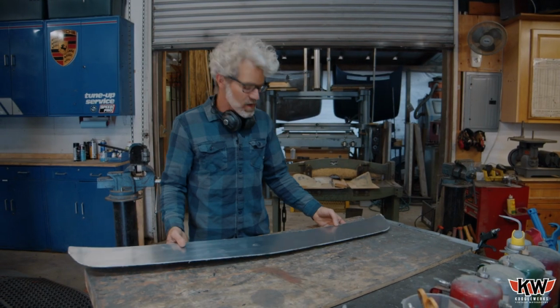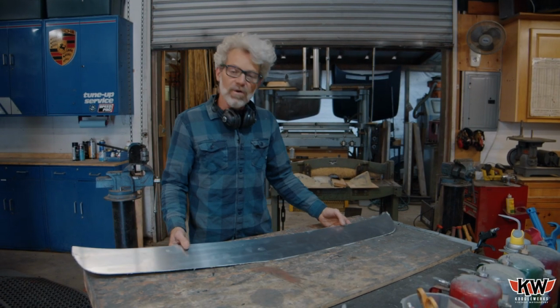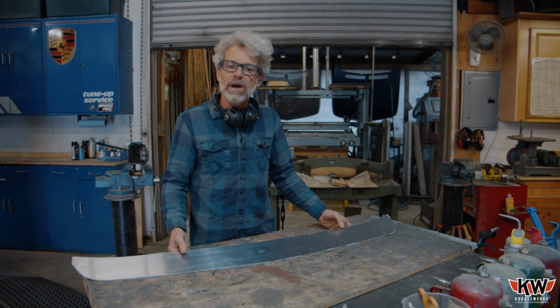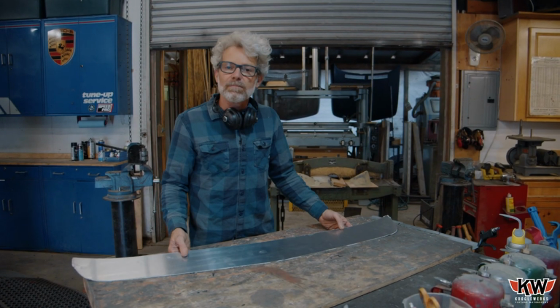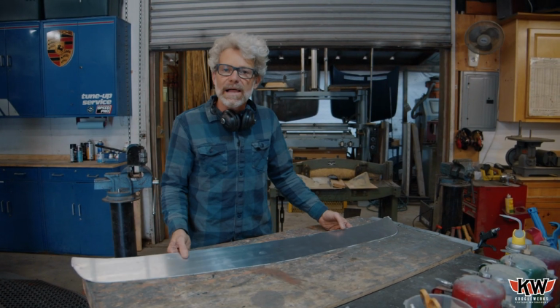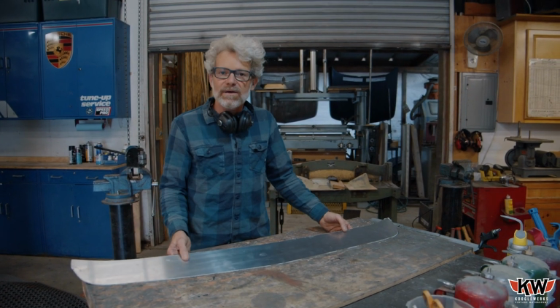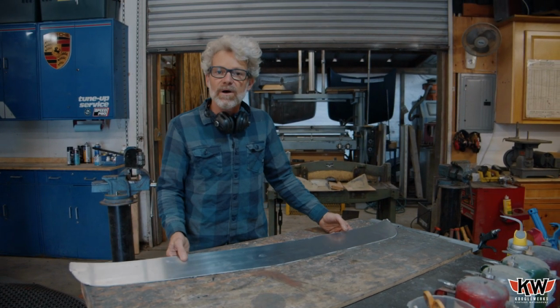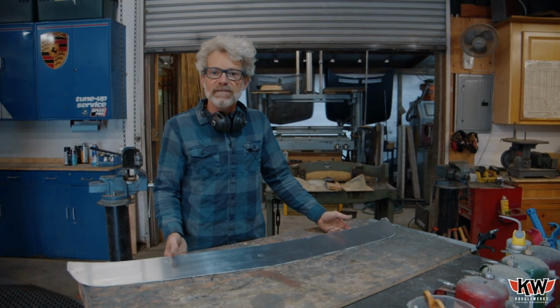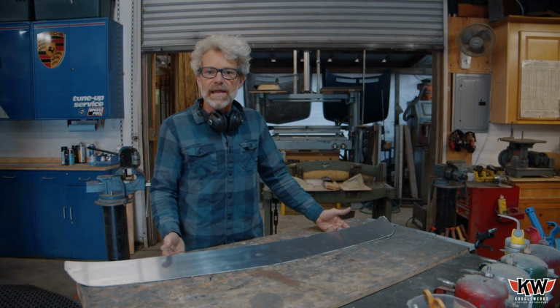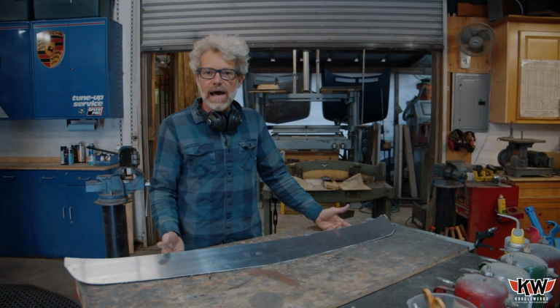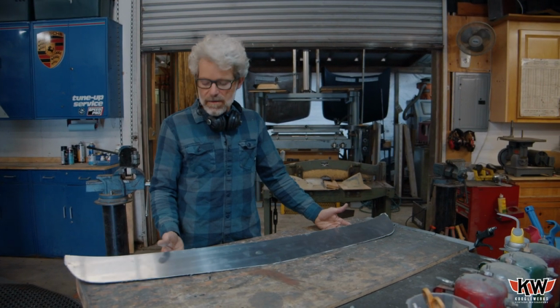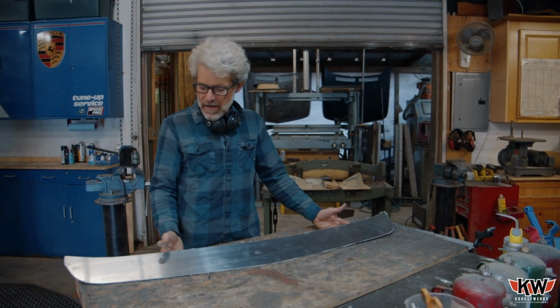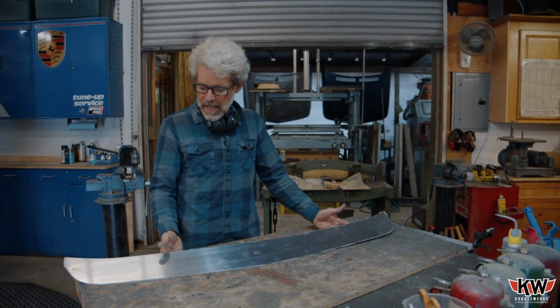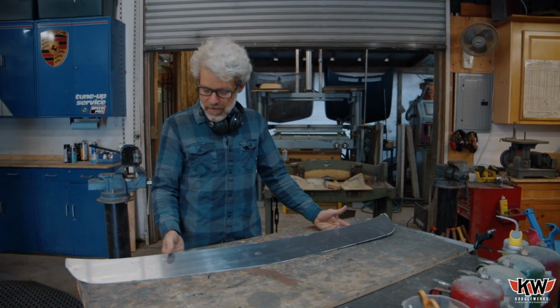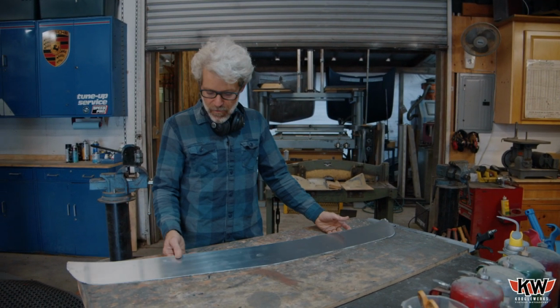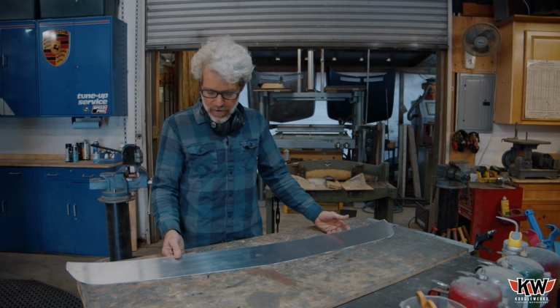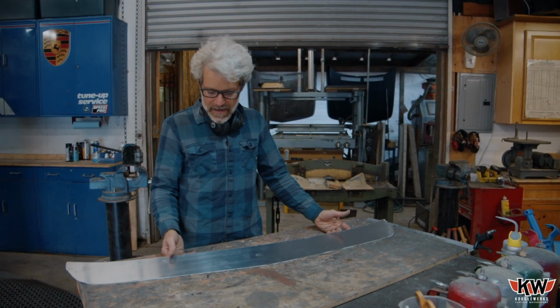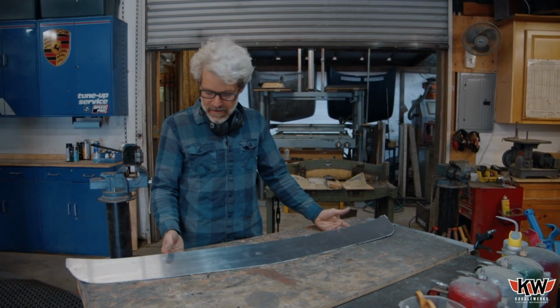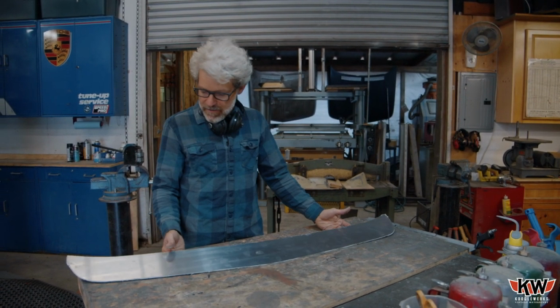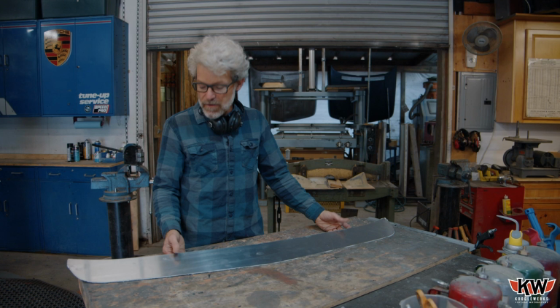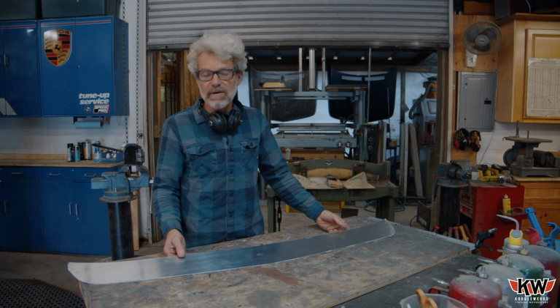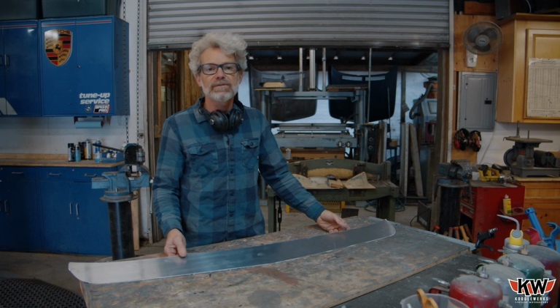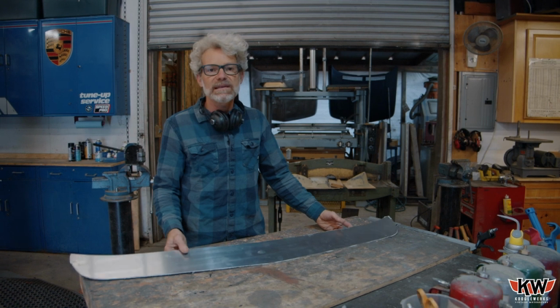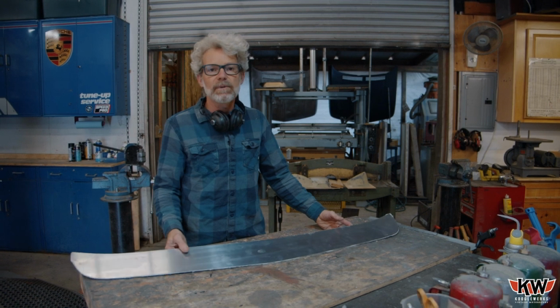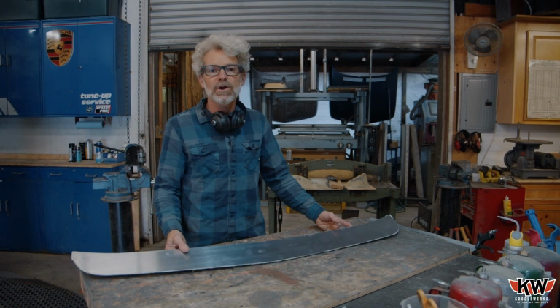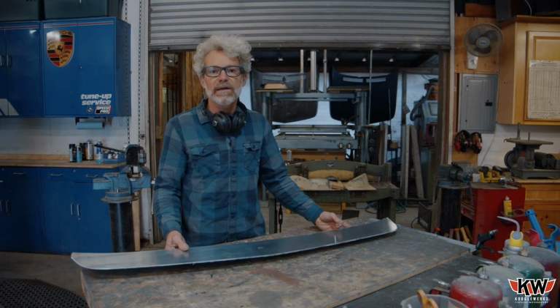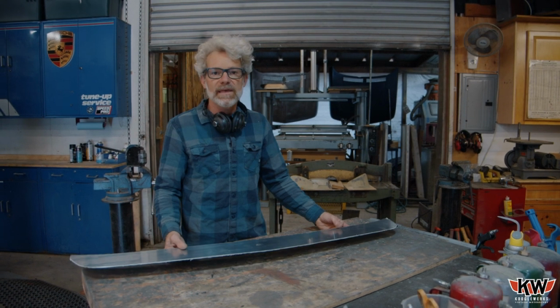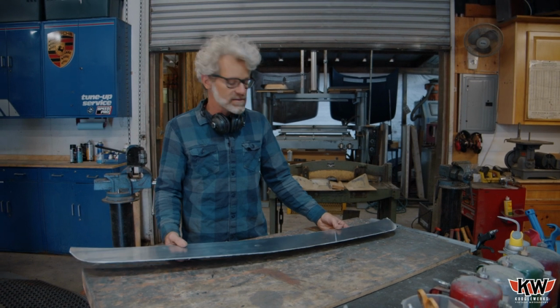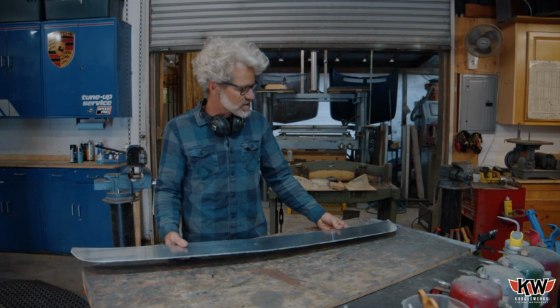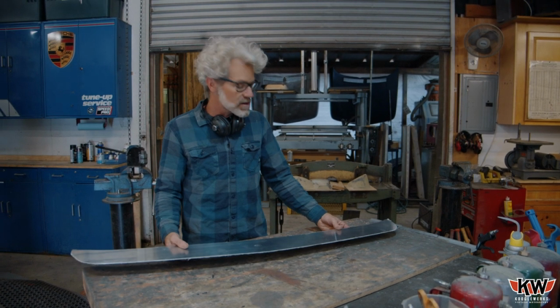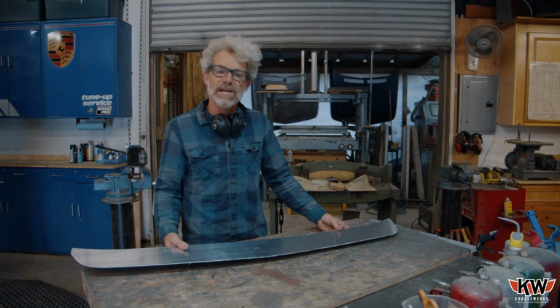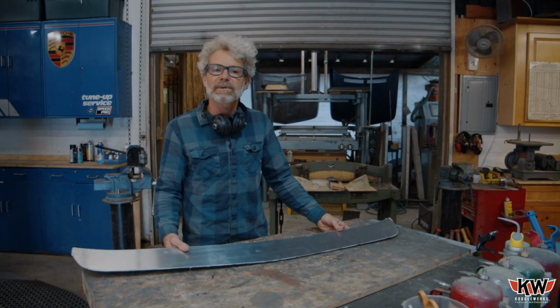We got our blank rough cut out, and we're ready to do a final deburr and then start shaping.